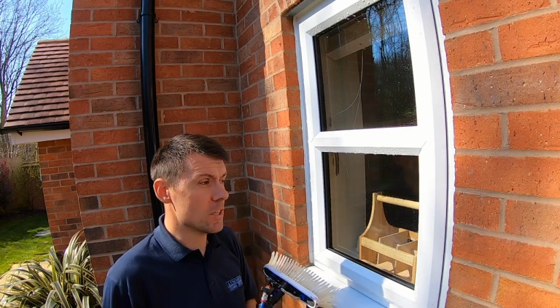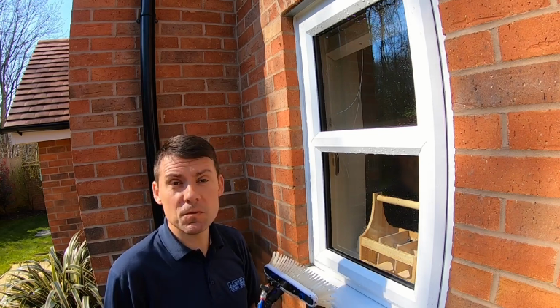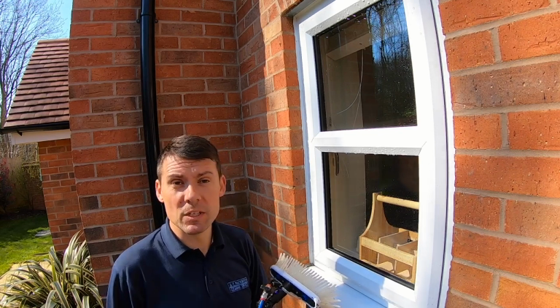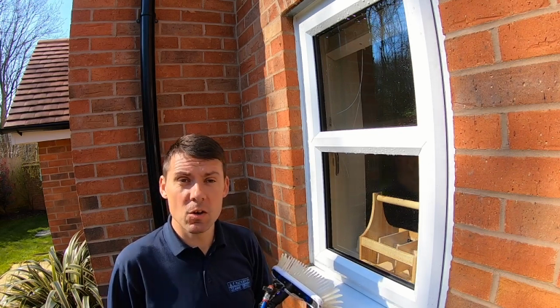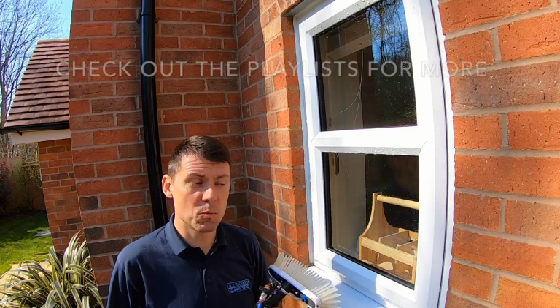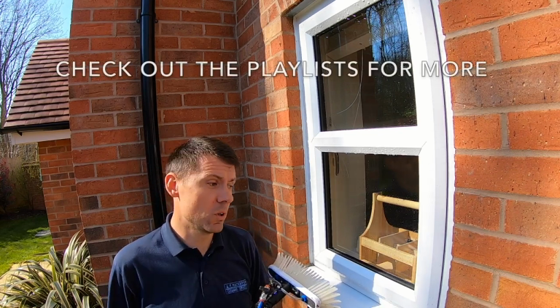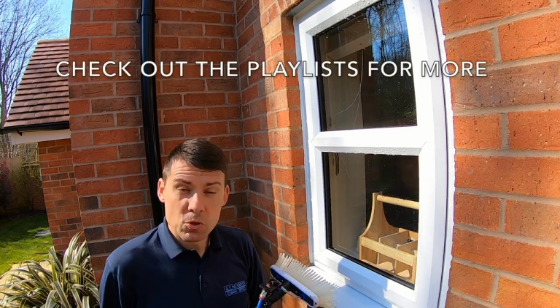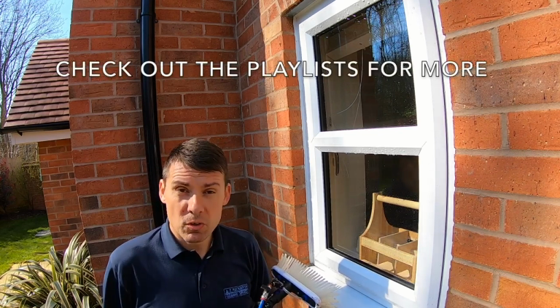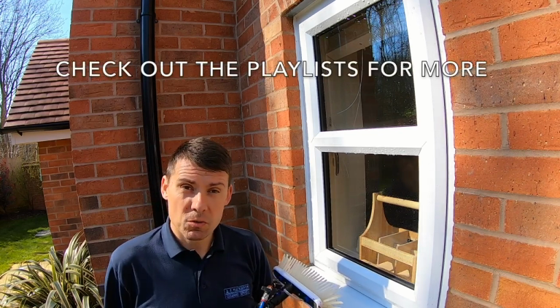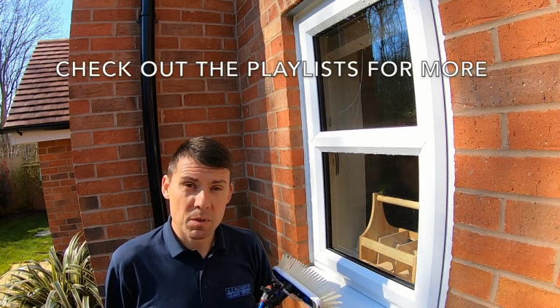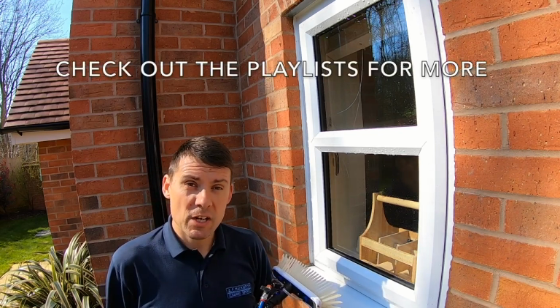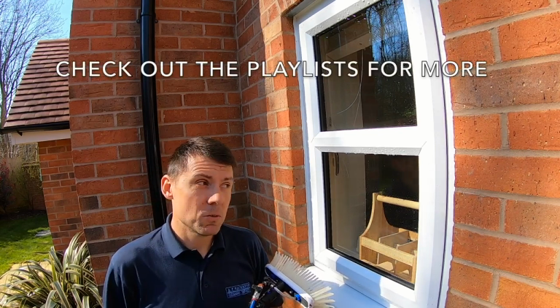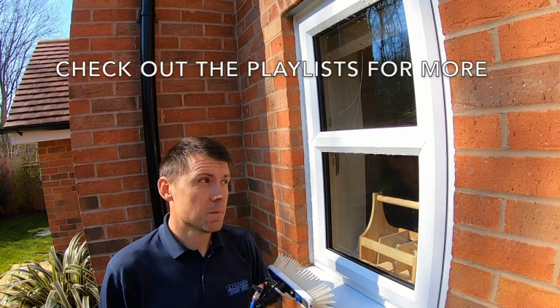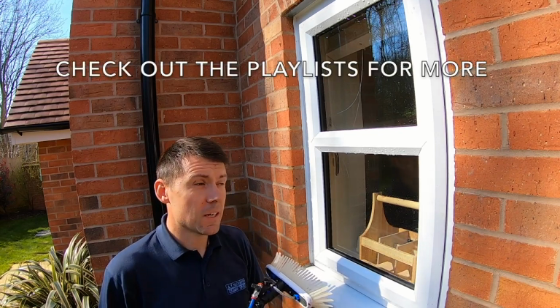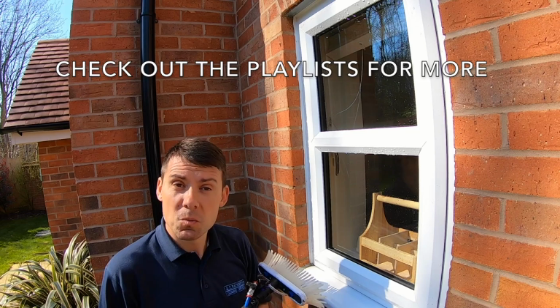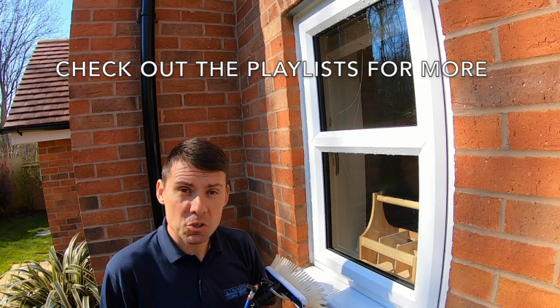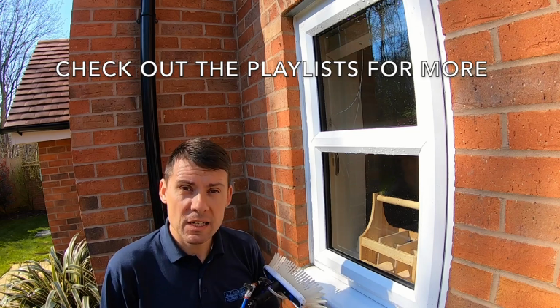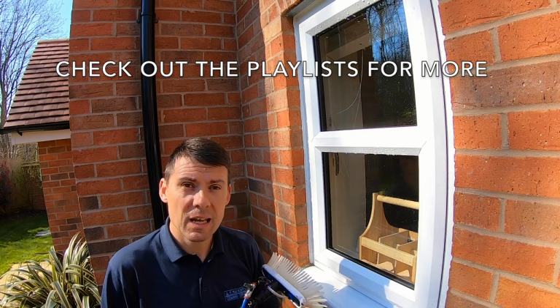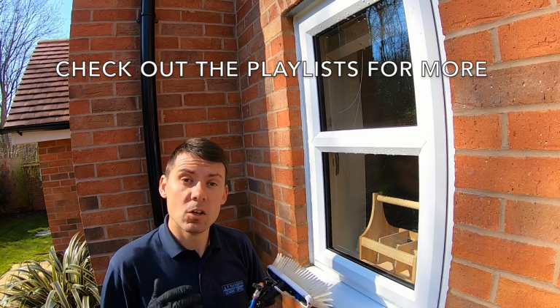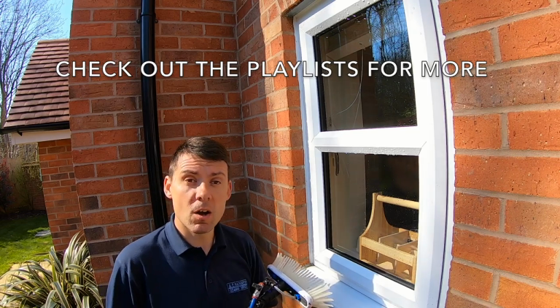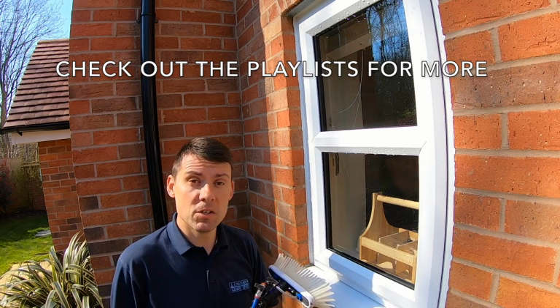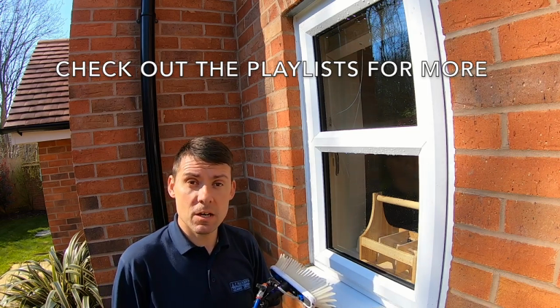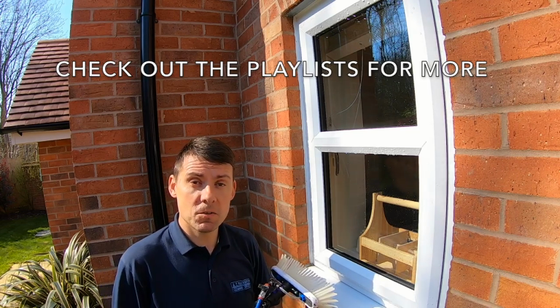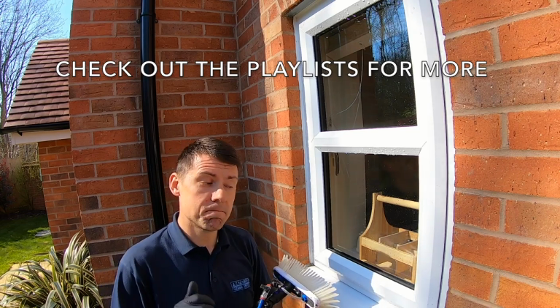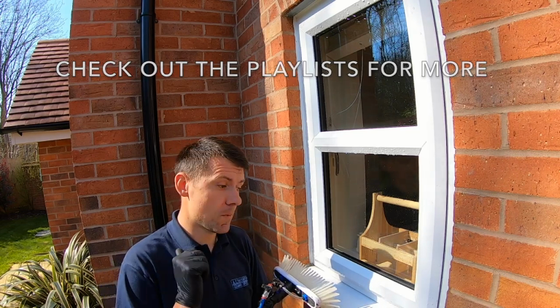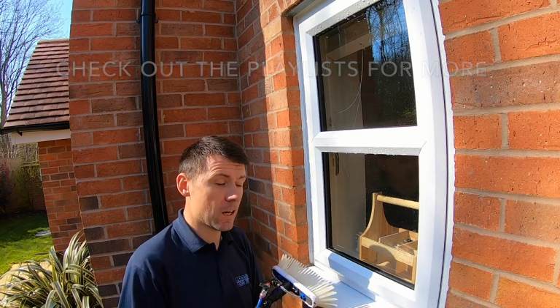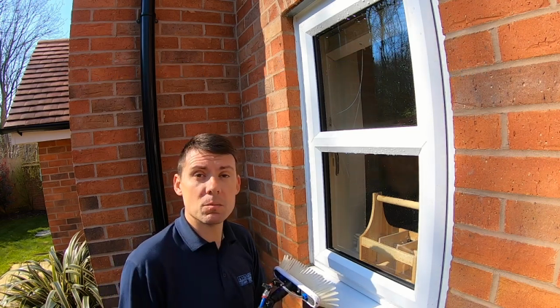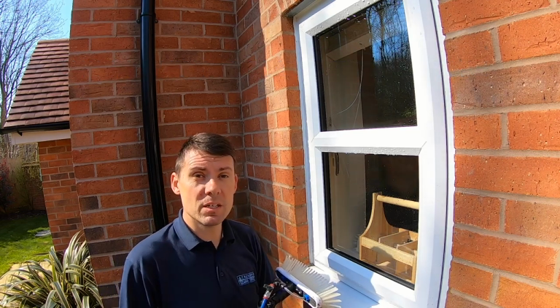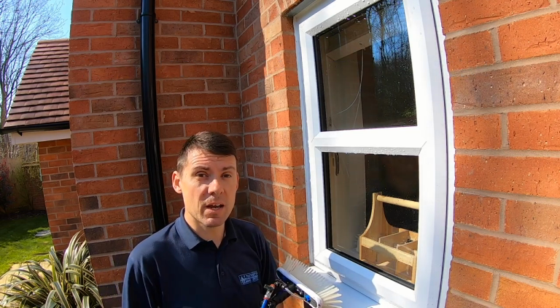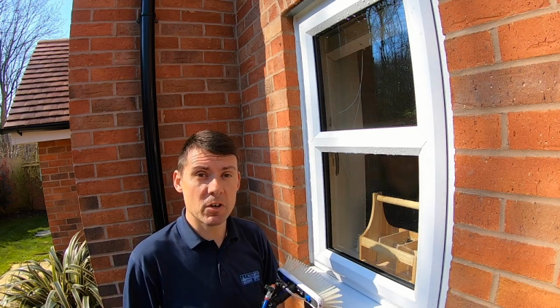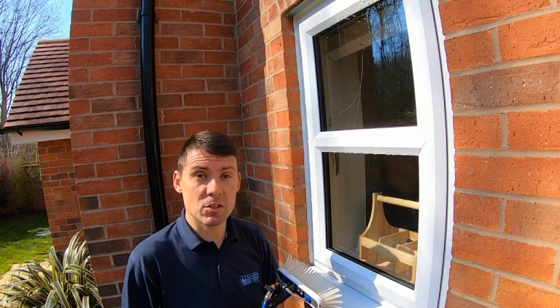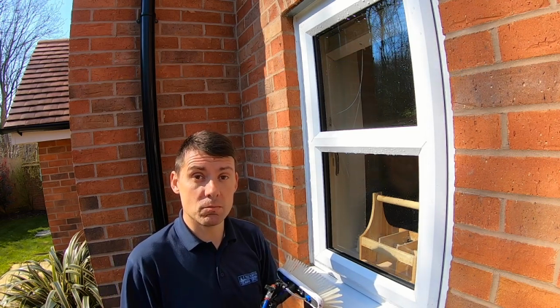I hope you find that helpful and useful. There are loads more tutorials on my channel. Thanks for watching, look after yourselves, and hope to see you again very soon.